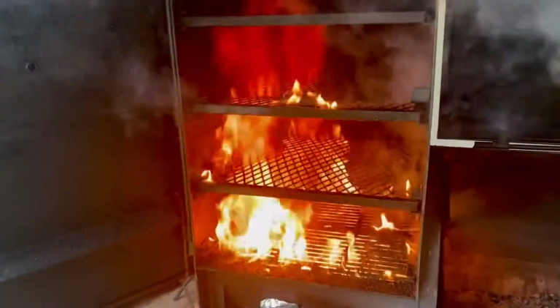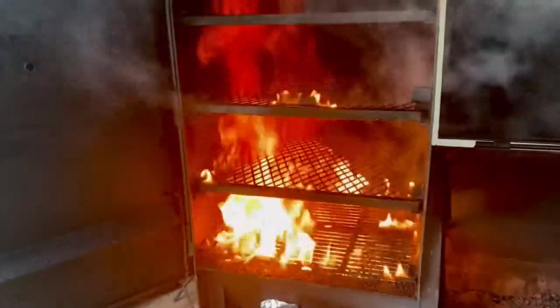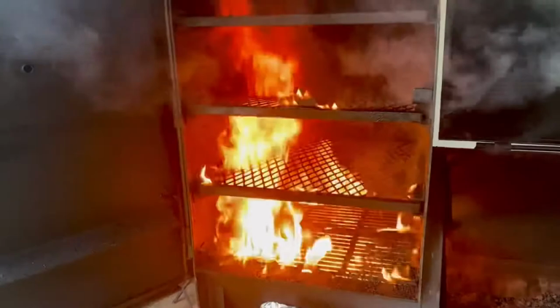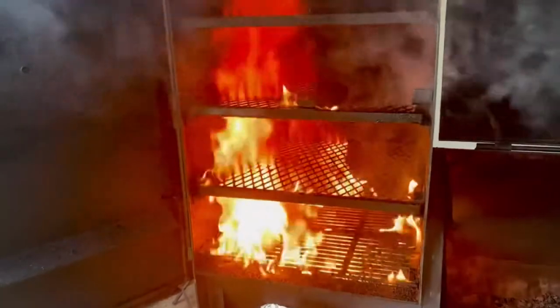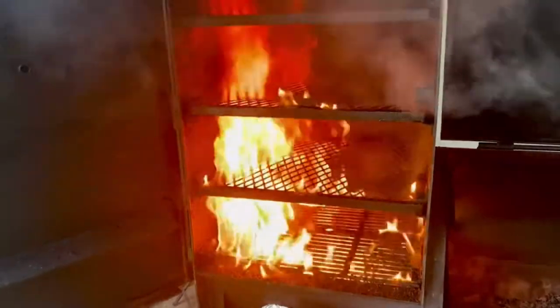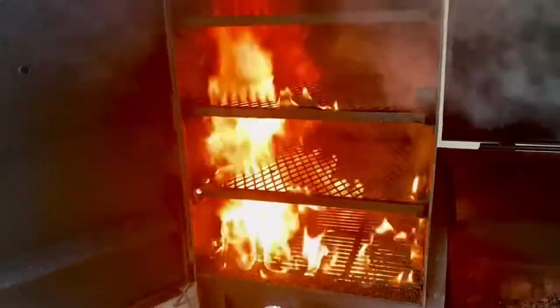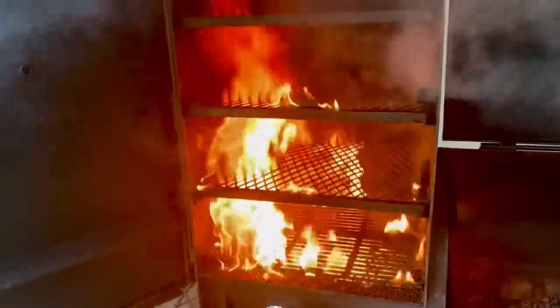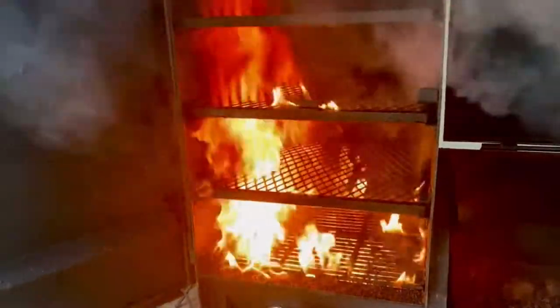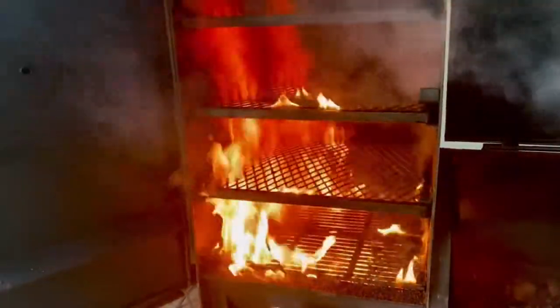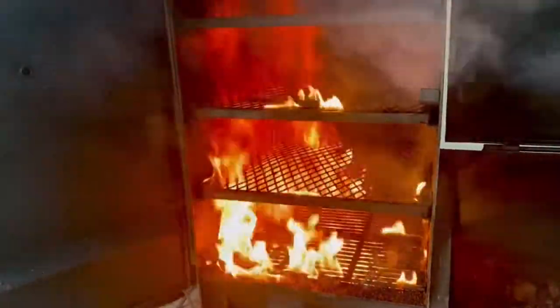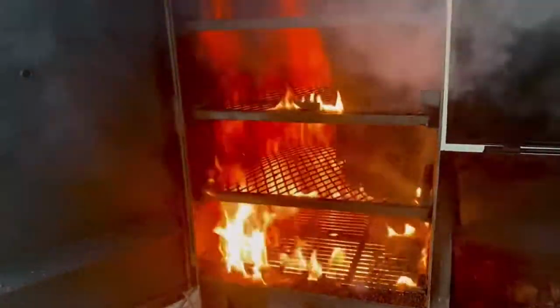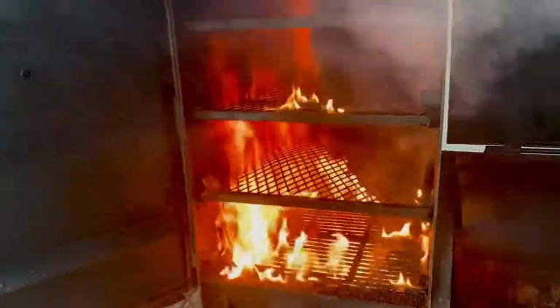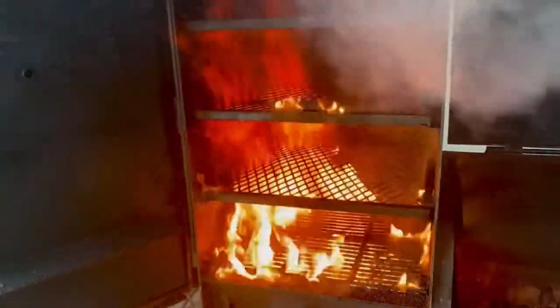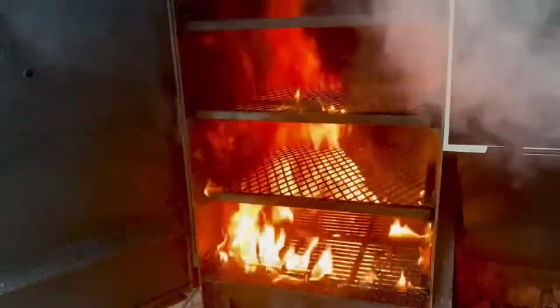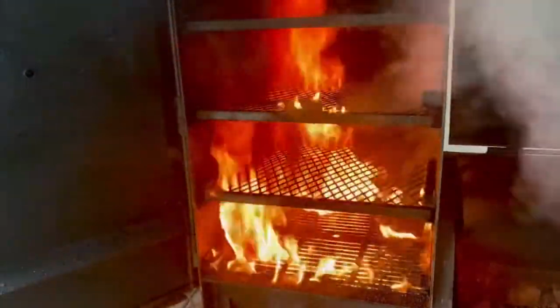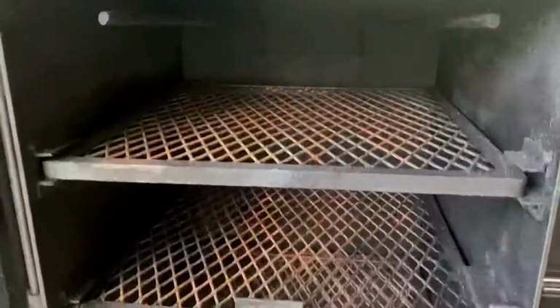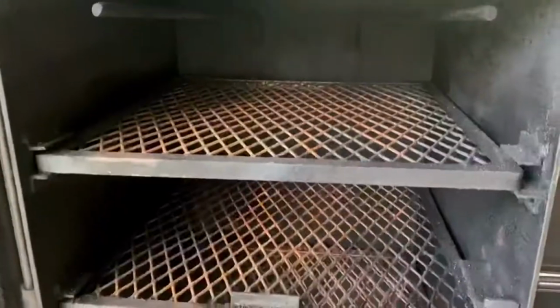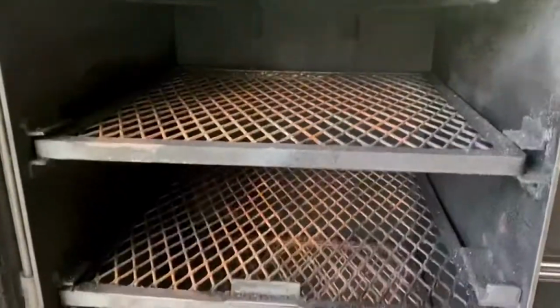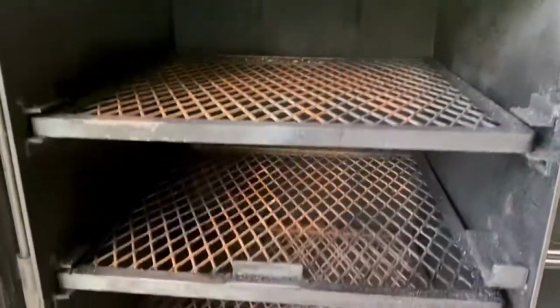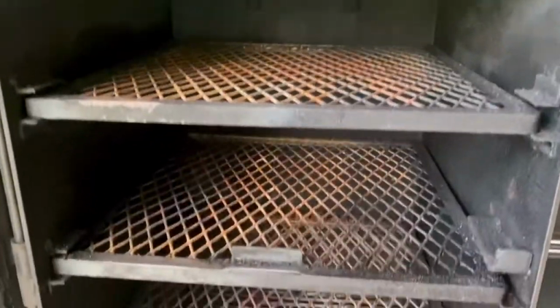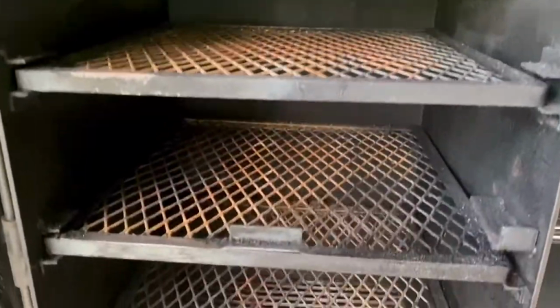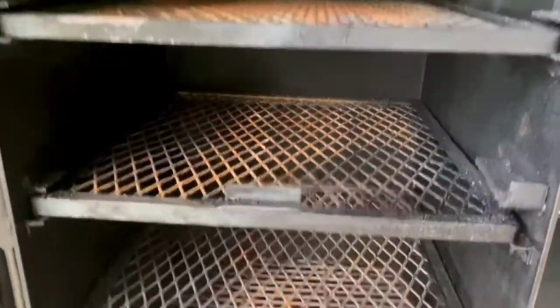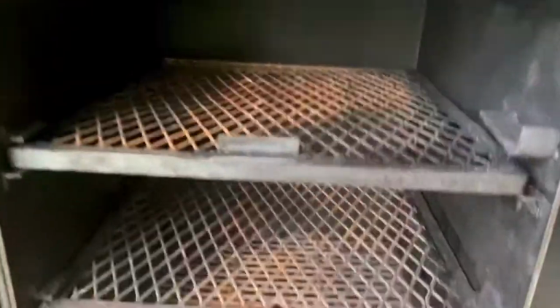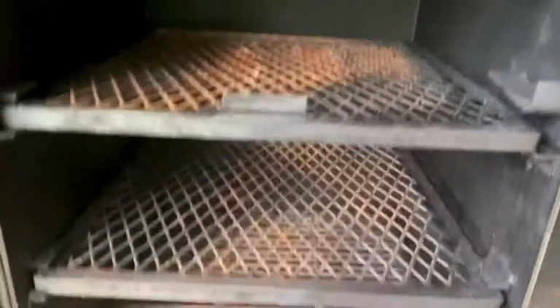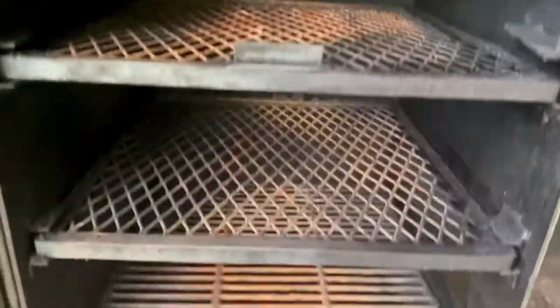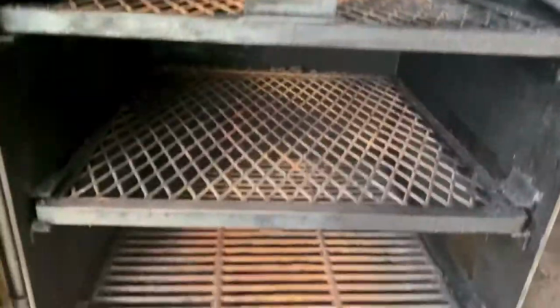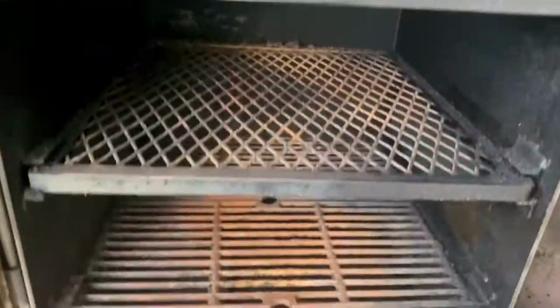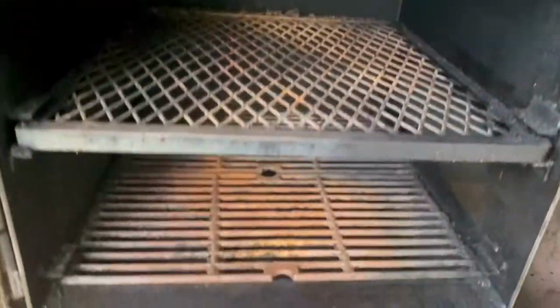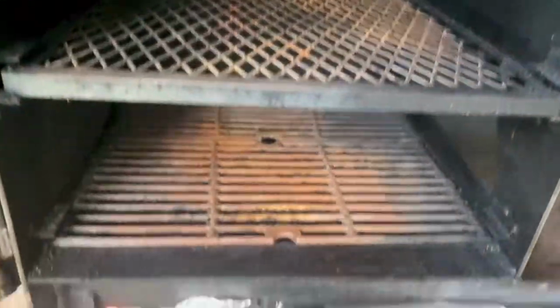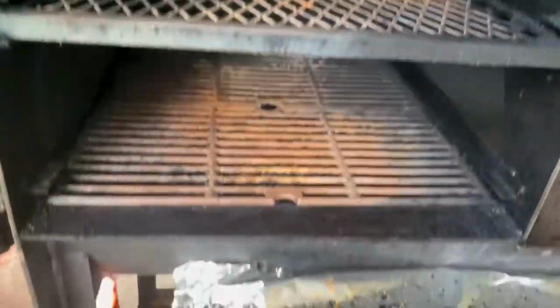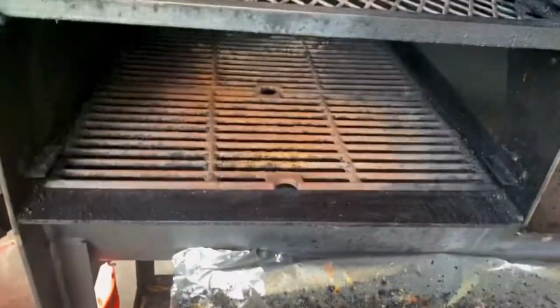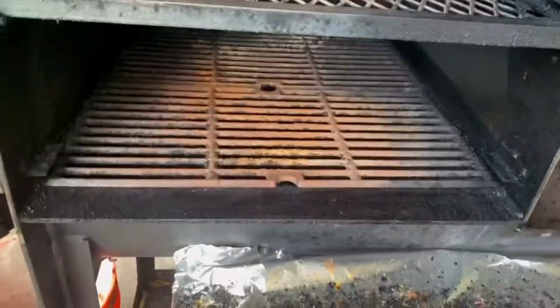That's what a grease fire looks like. Alright, all my grates are clean.